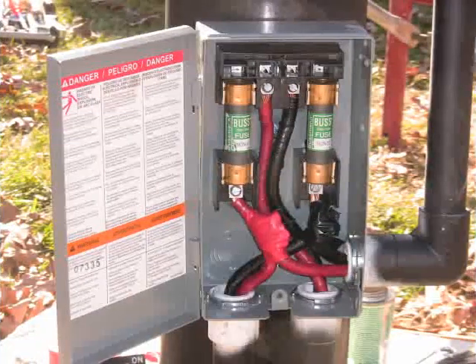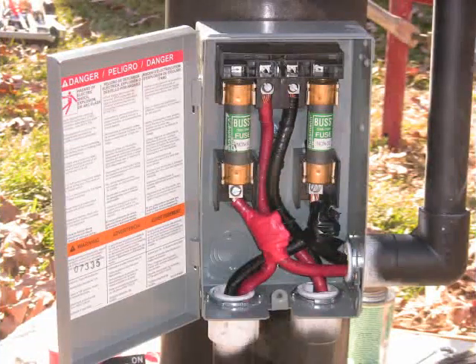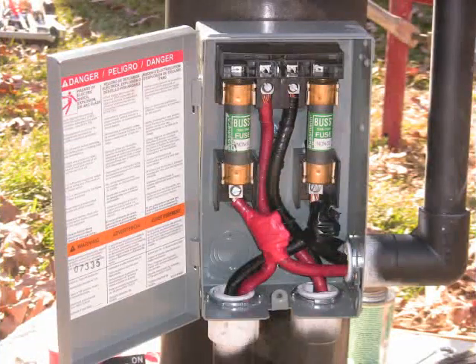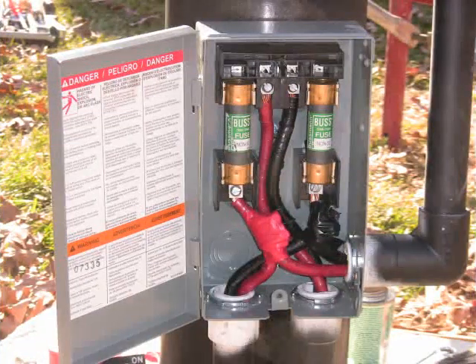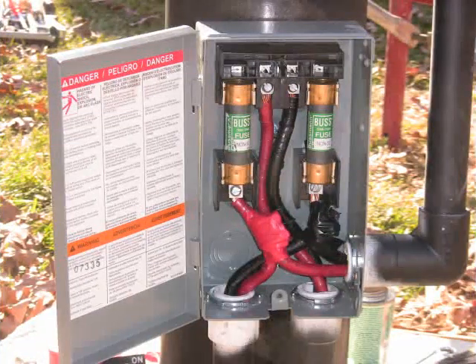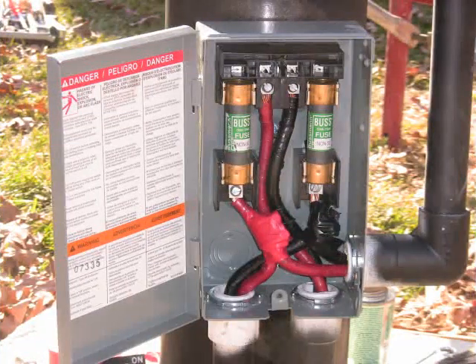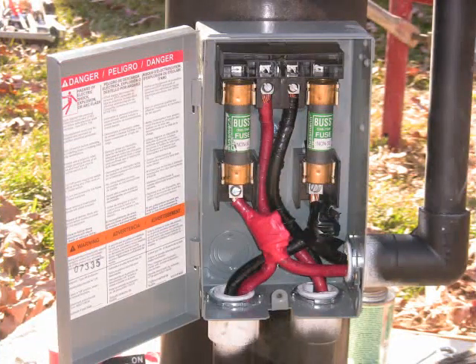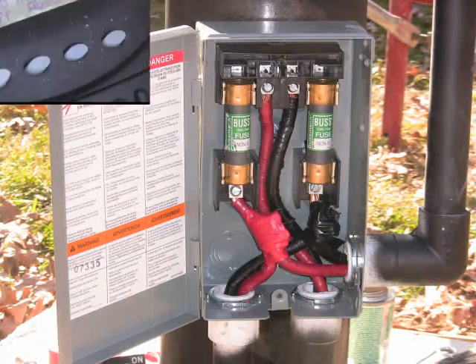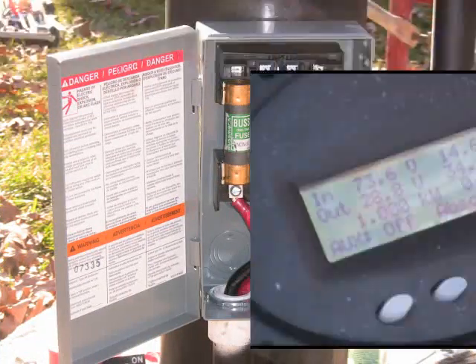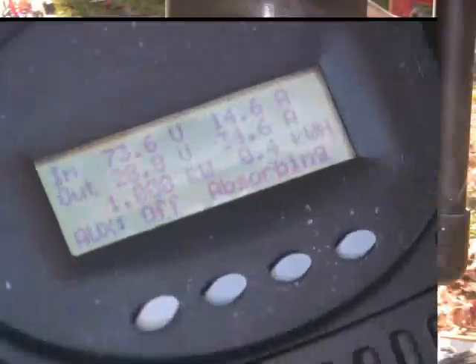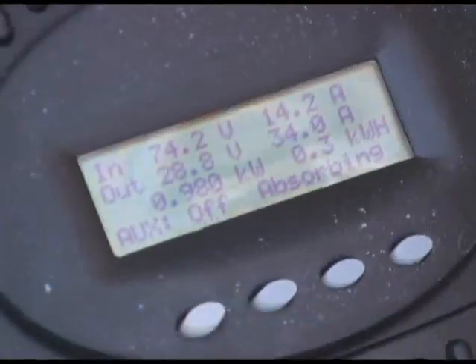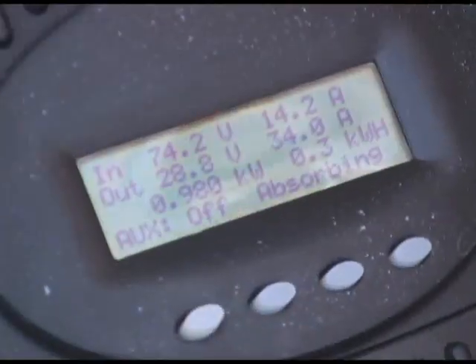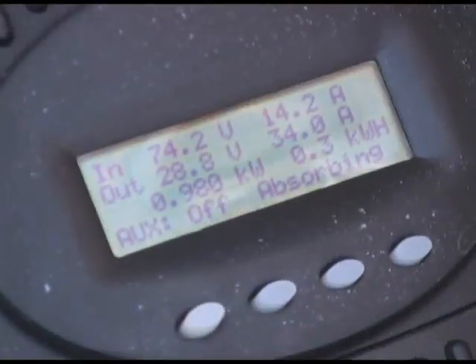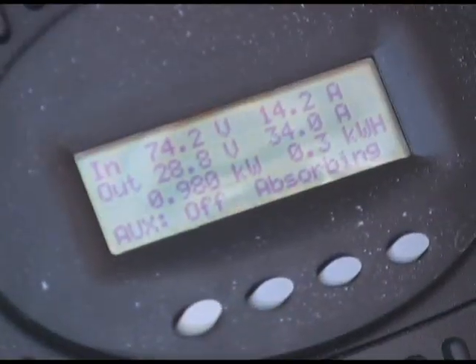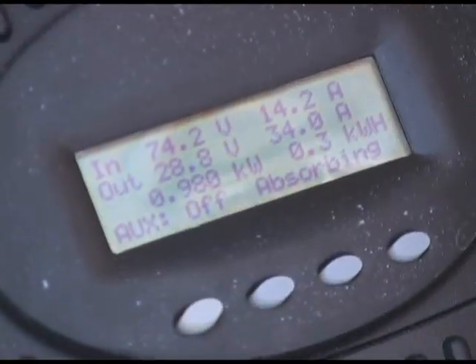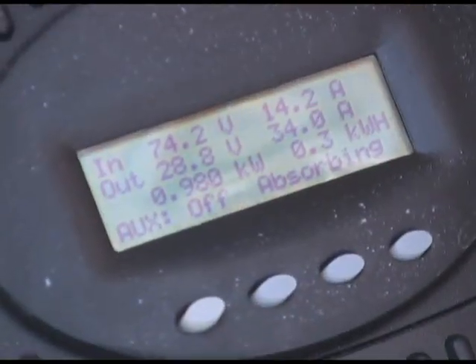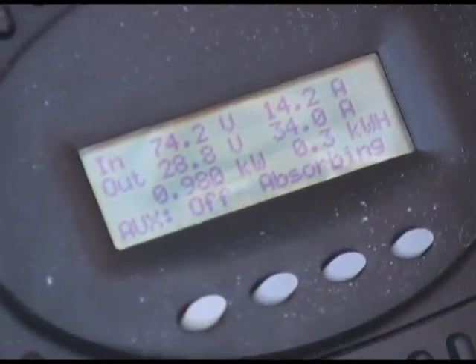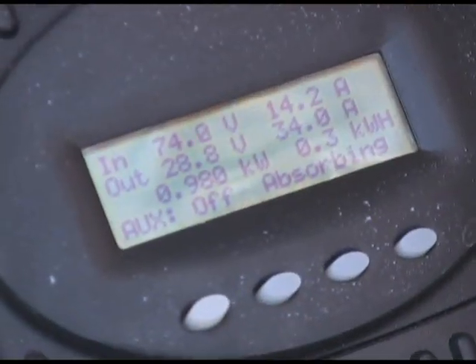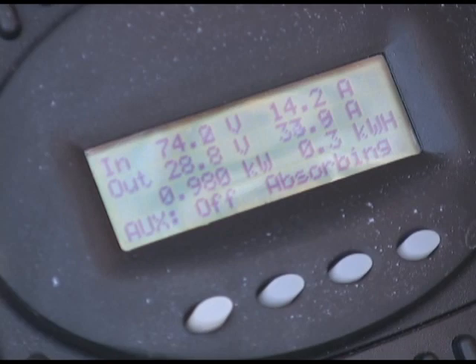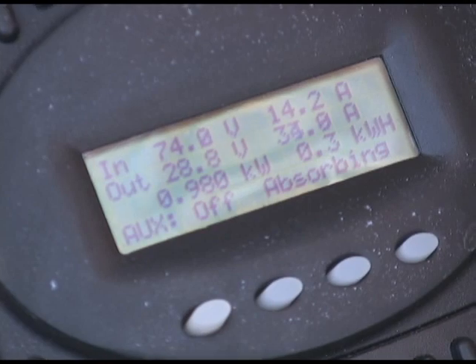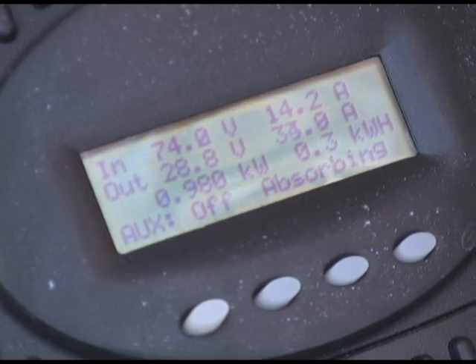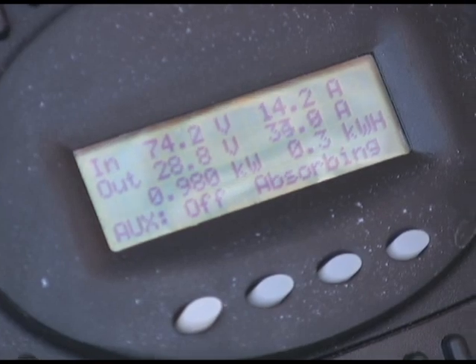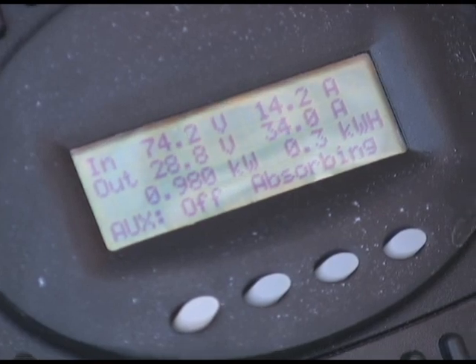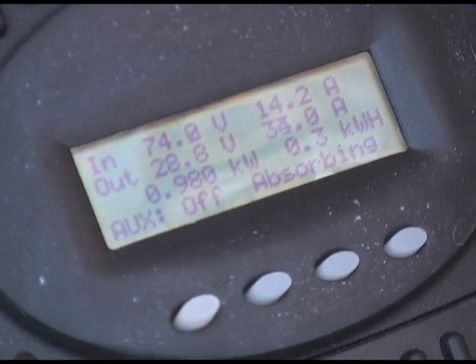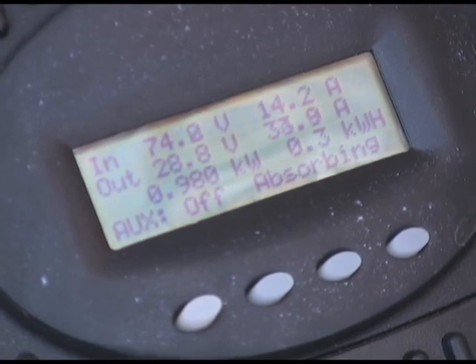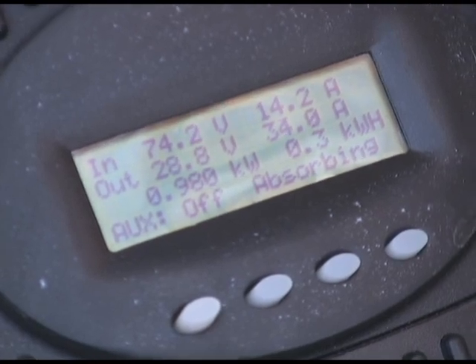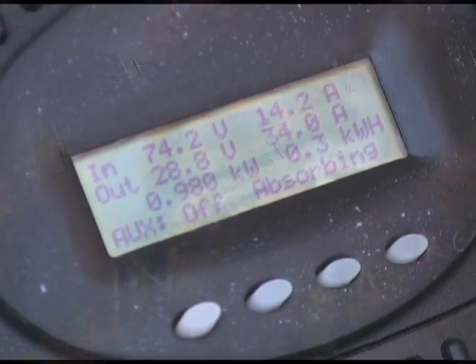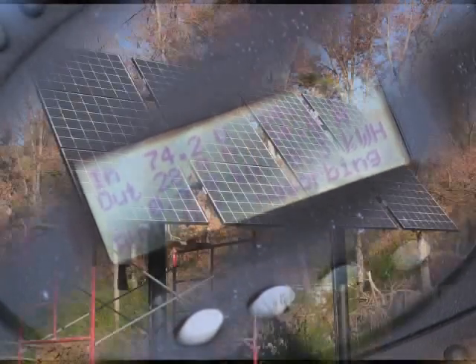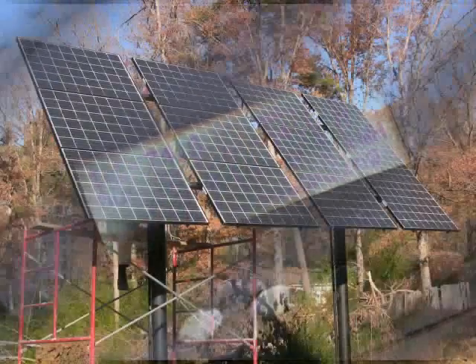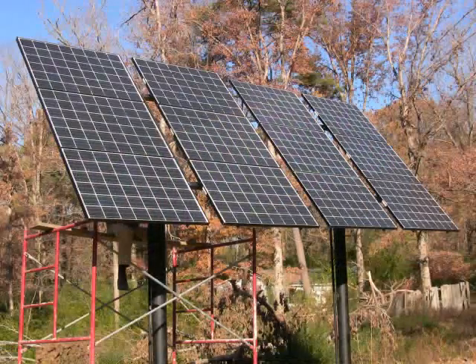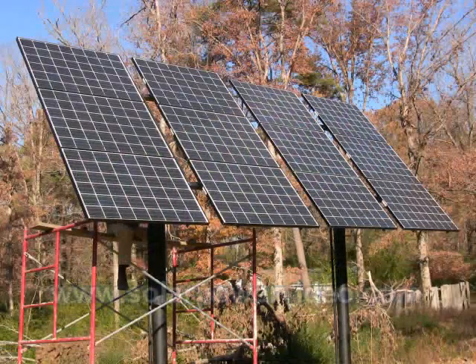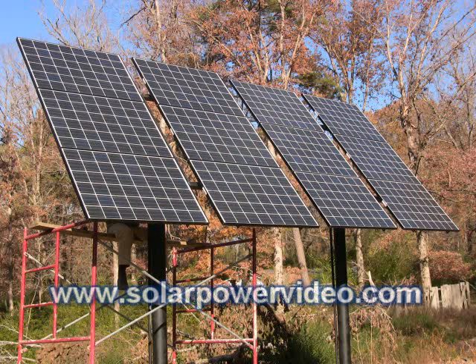By the end of the video, you'll be a solar energy expert and ready to go out and start installing your solar power systems.